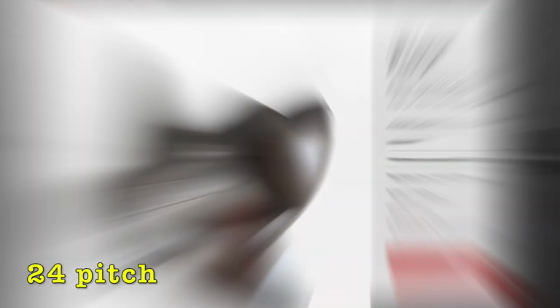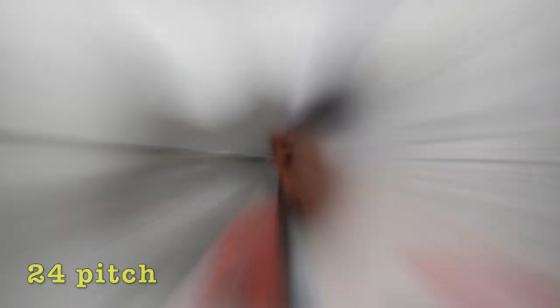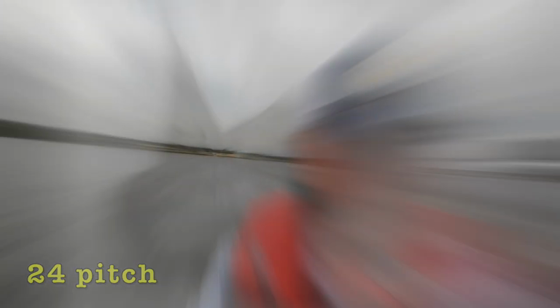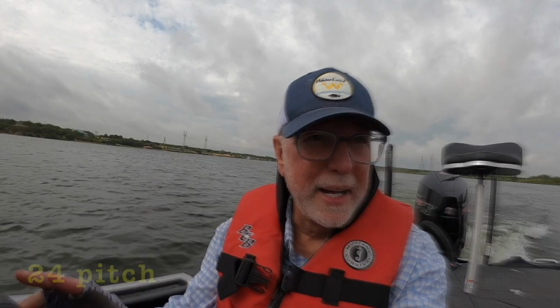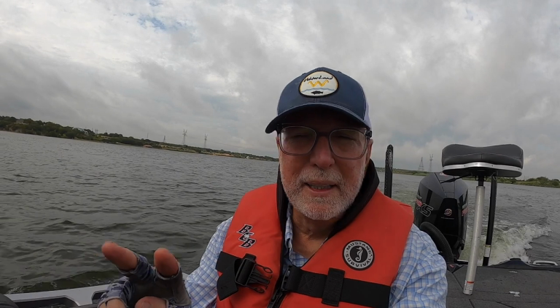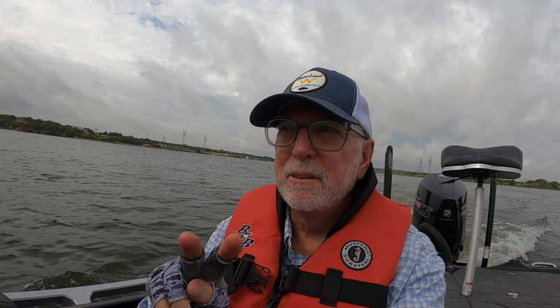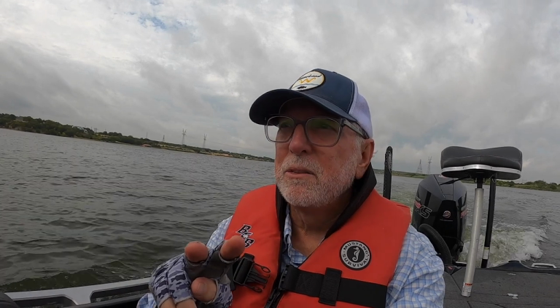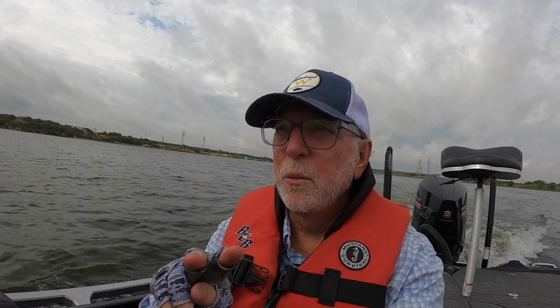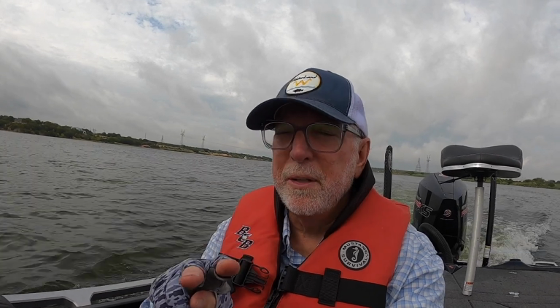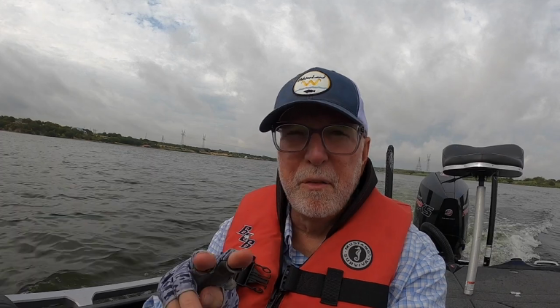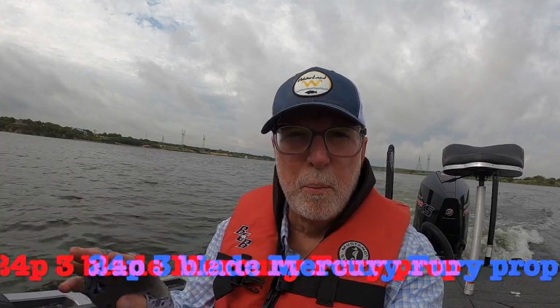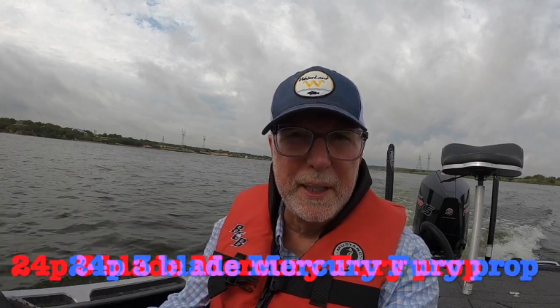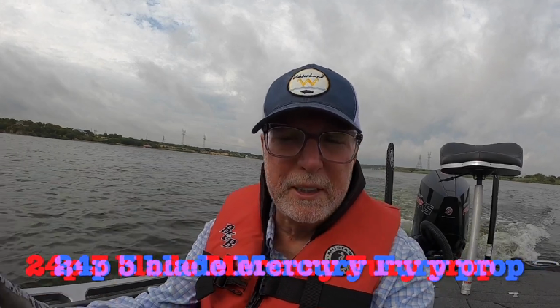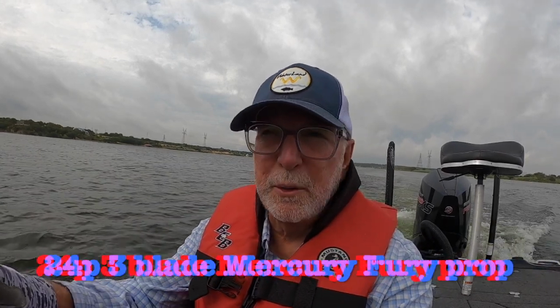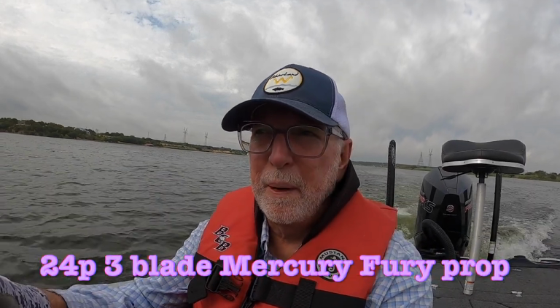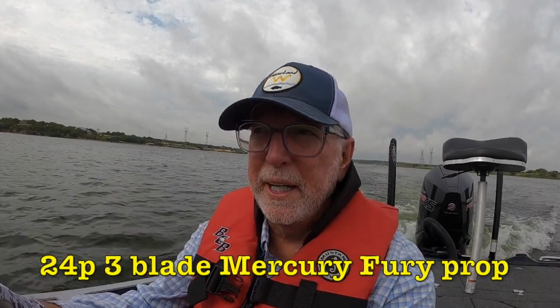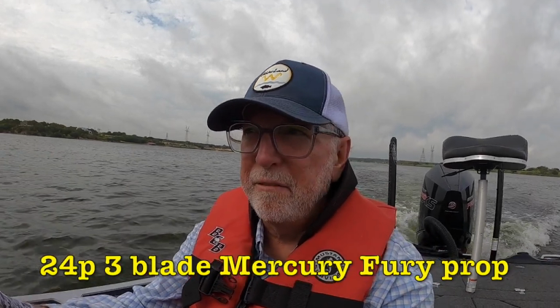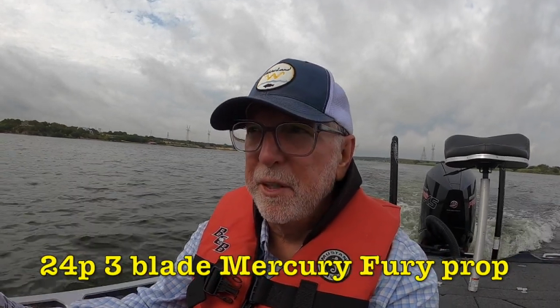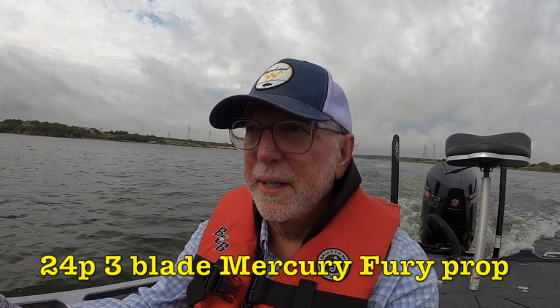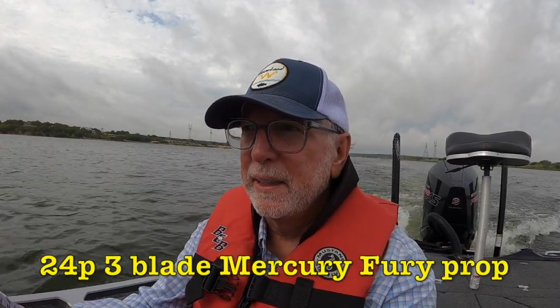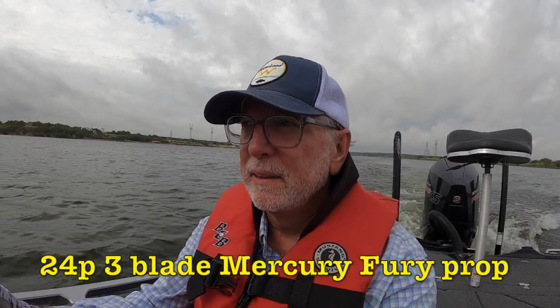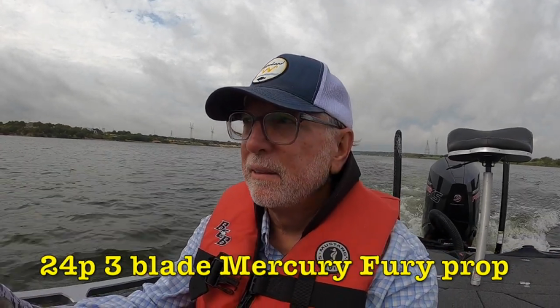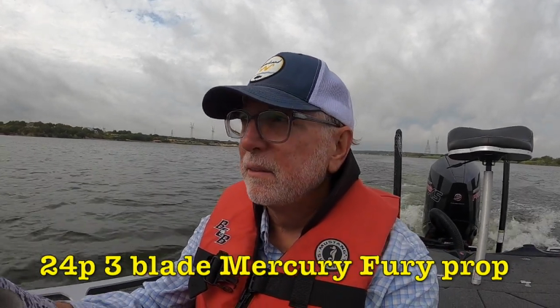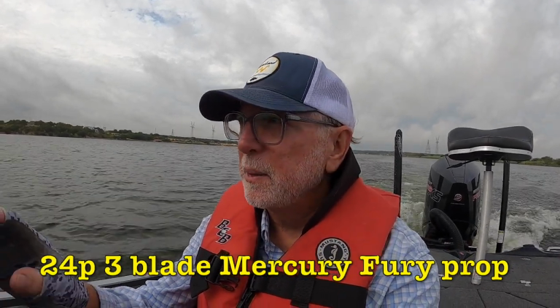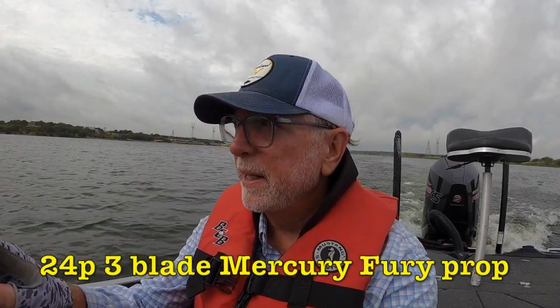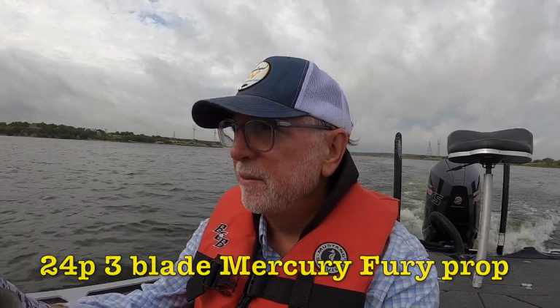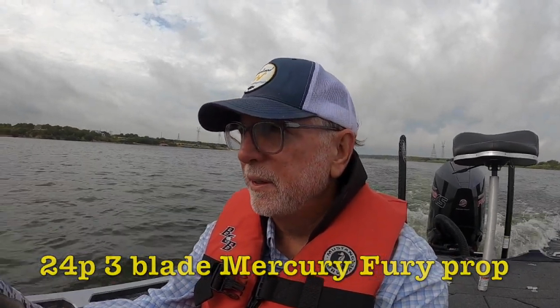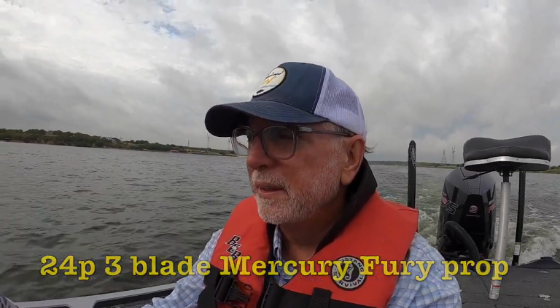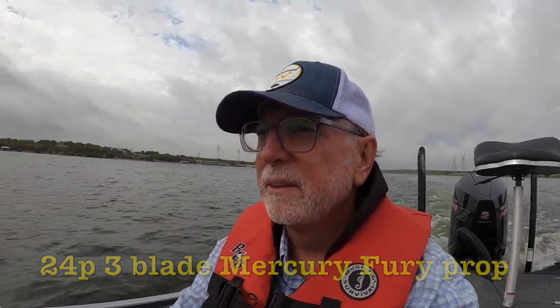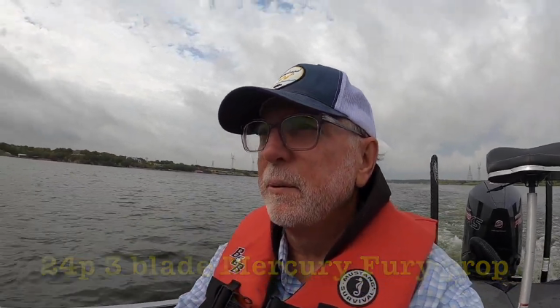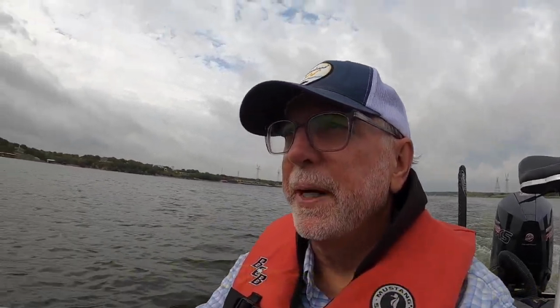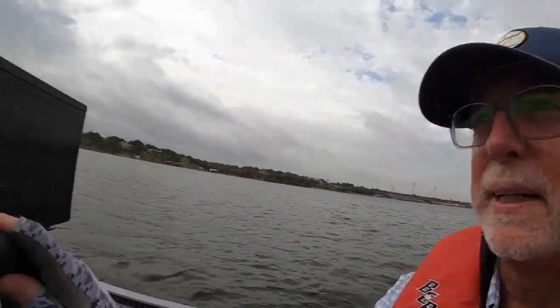We've got the 24-pitch three-blade Fury. Let's see what we get.